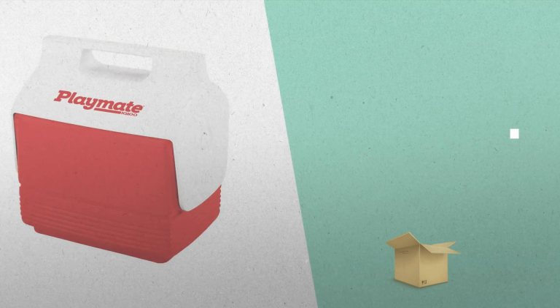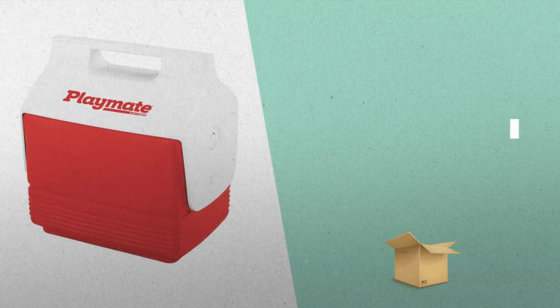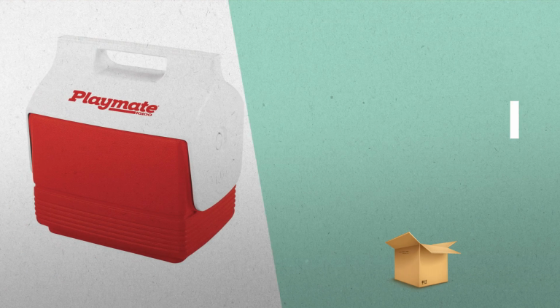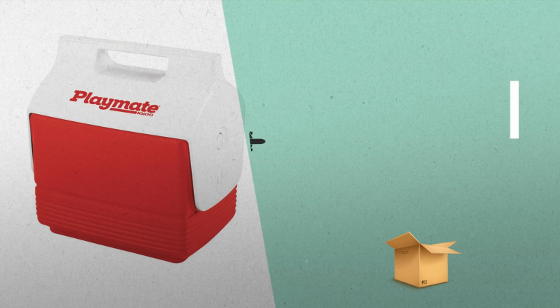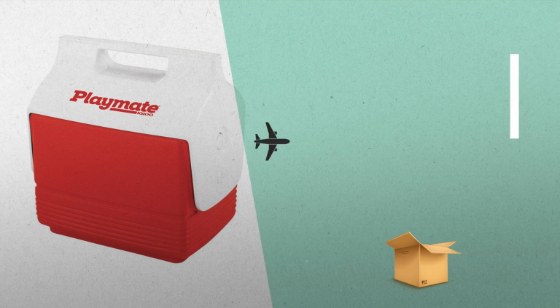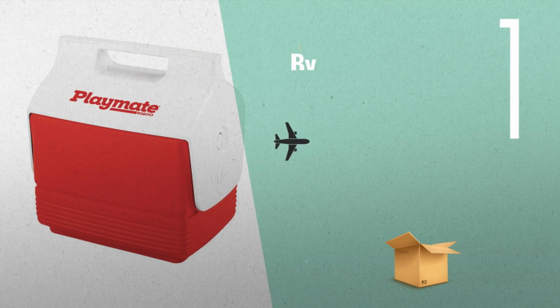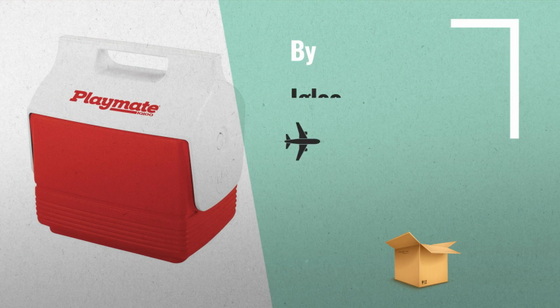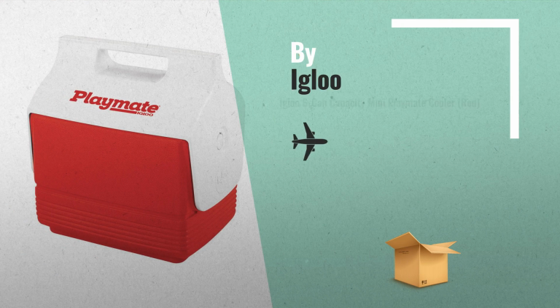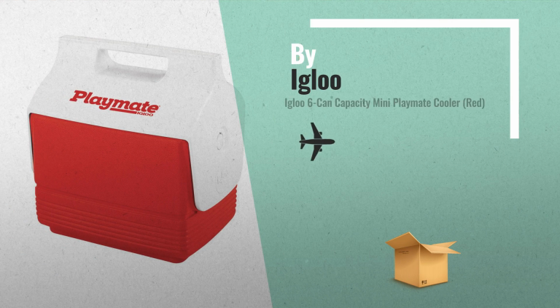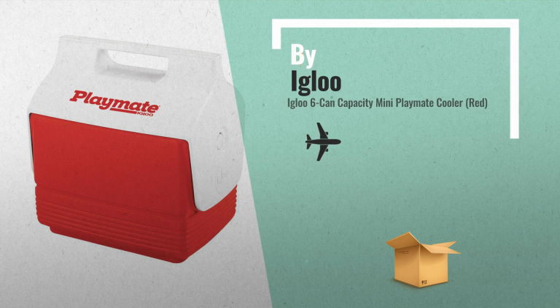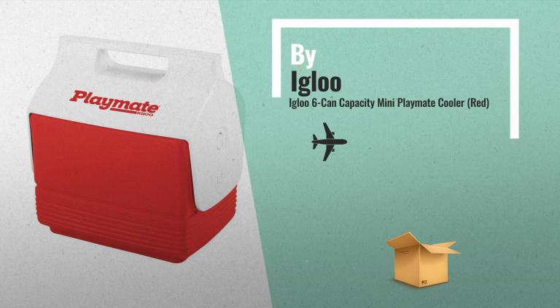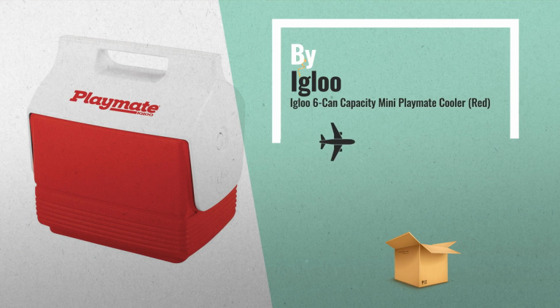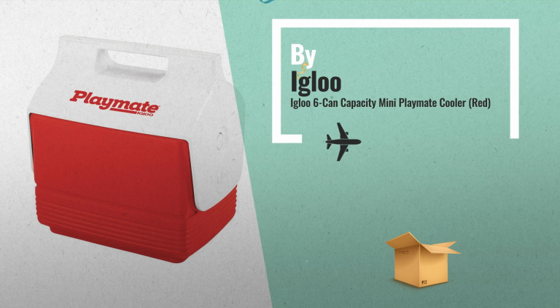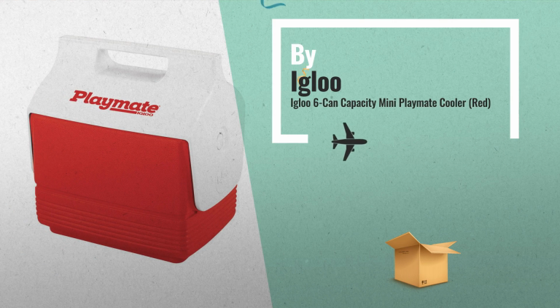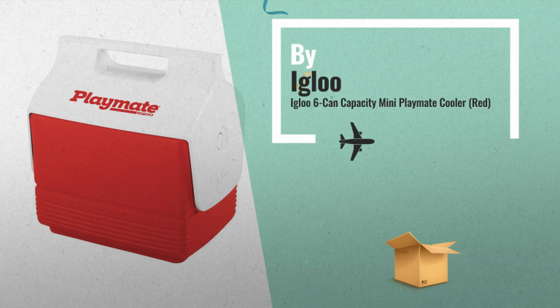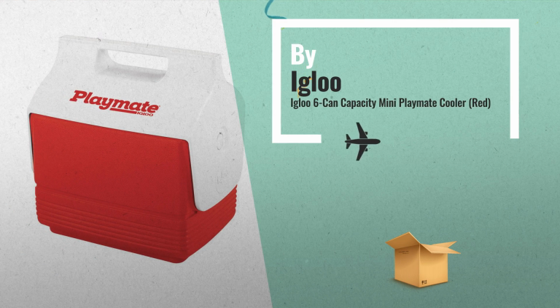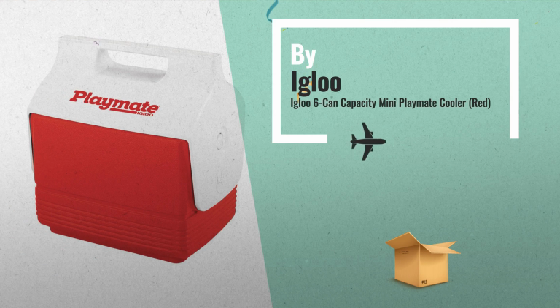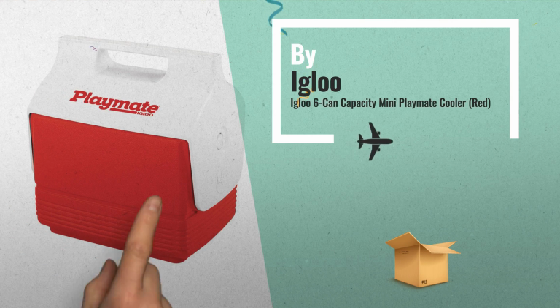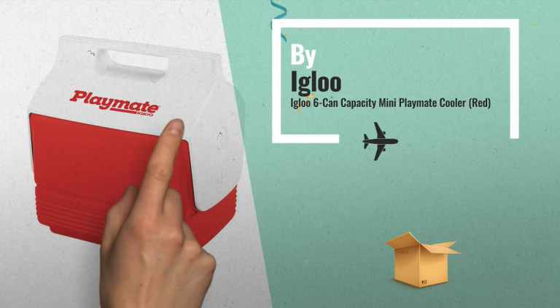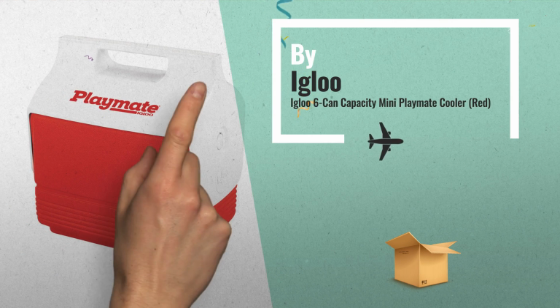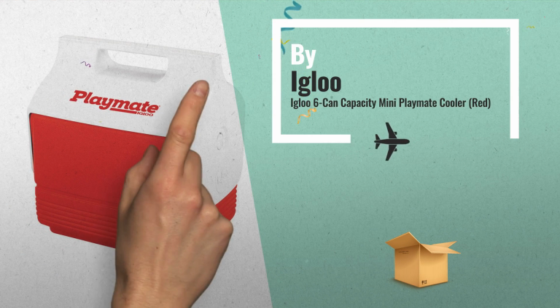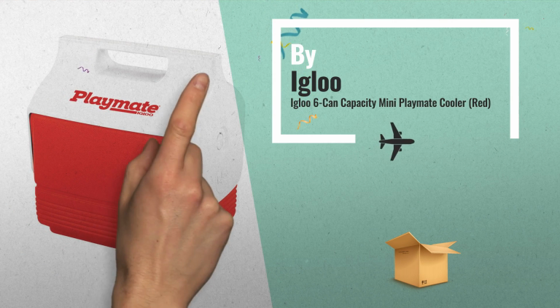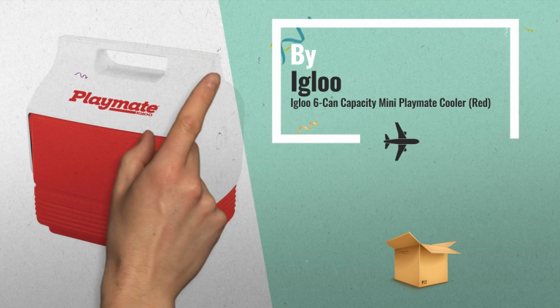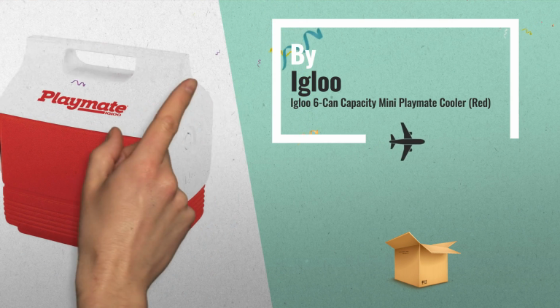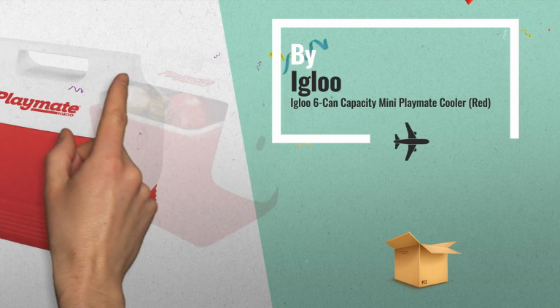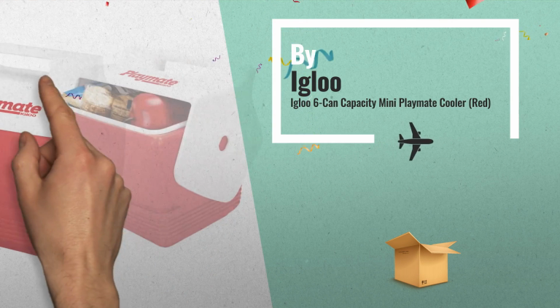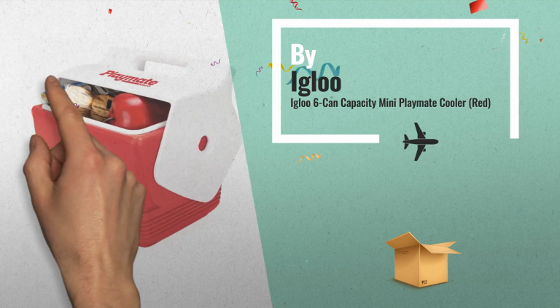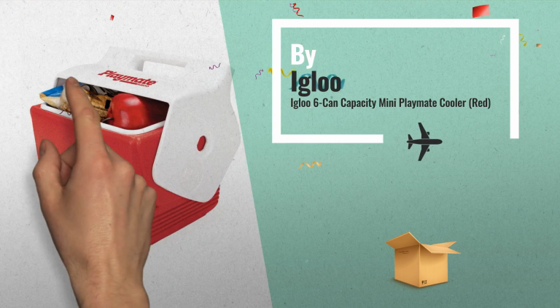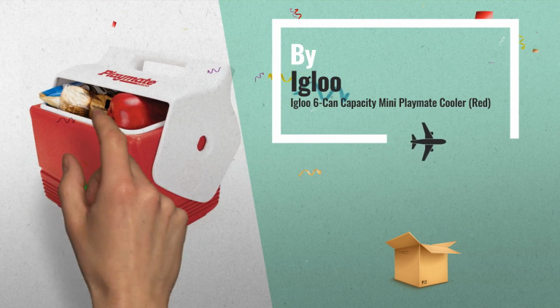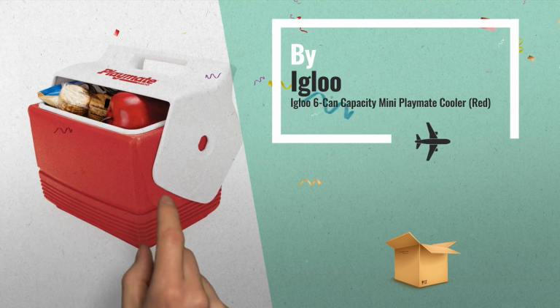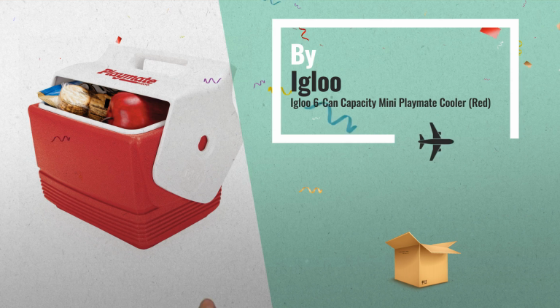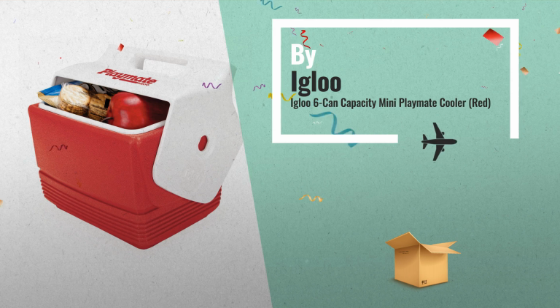Number 2: the Igloo 6 Can Capacity Mini Playmate Cooler — another great product by Igloo.